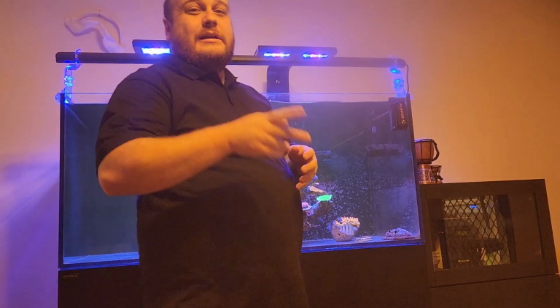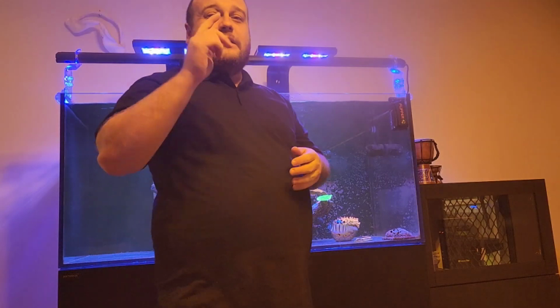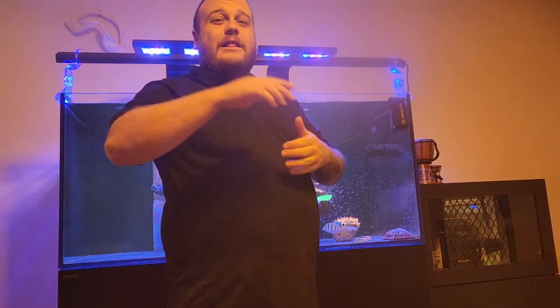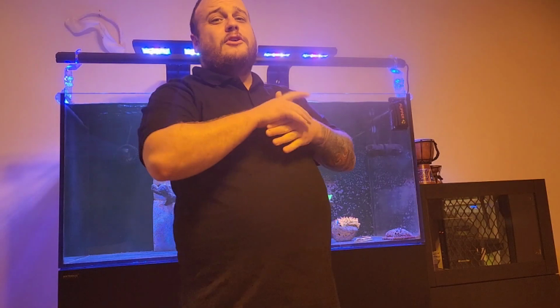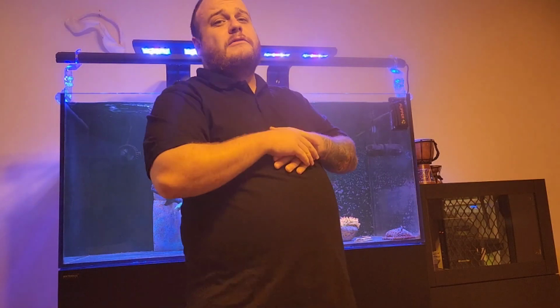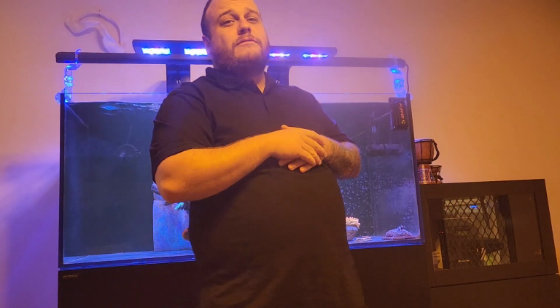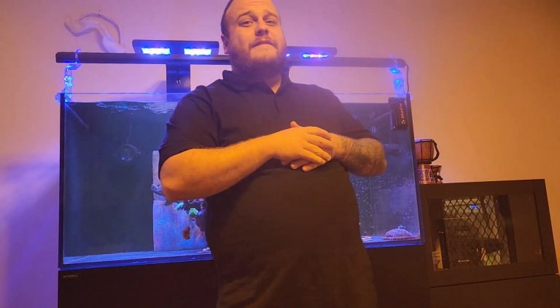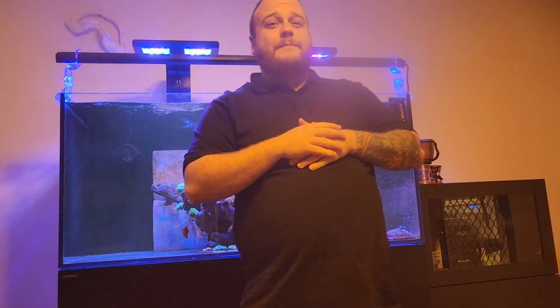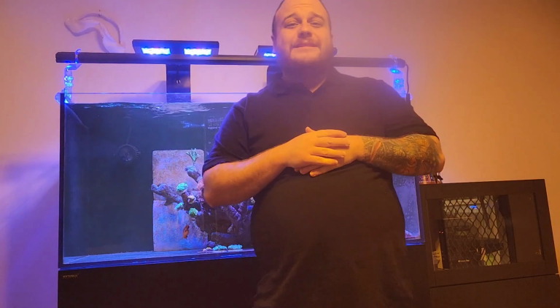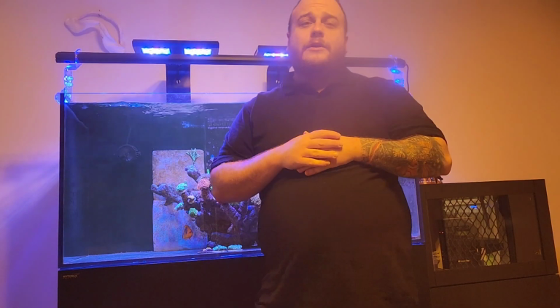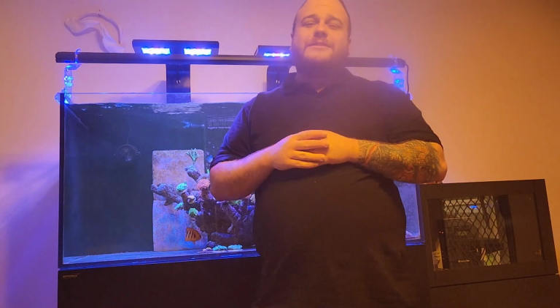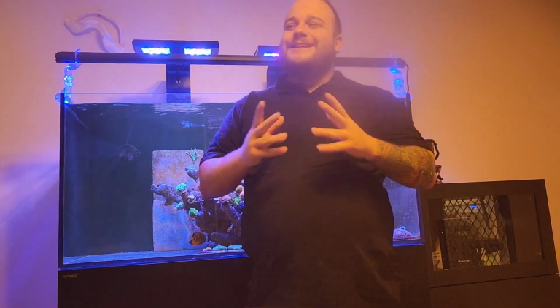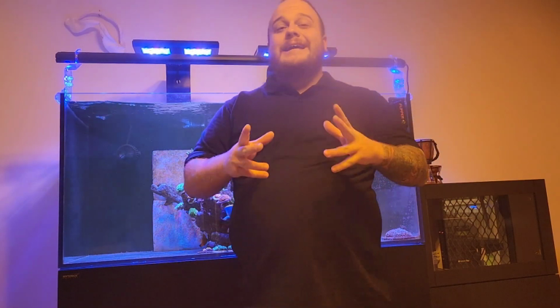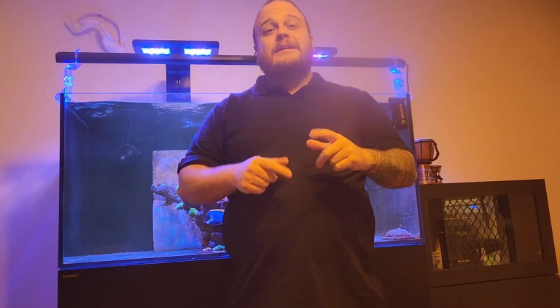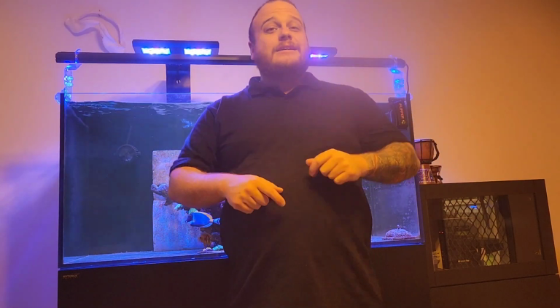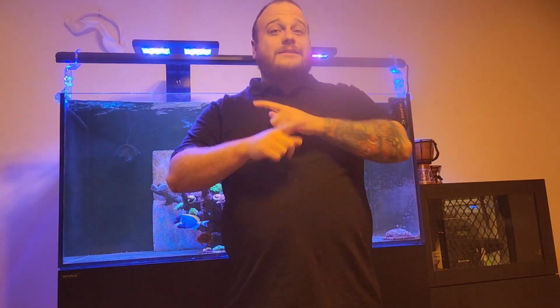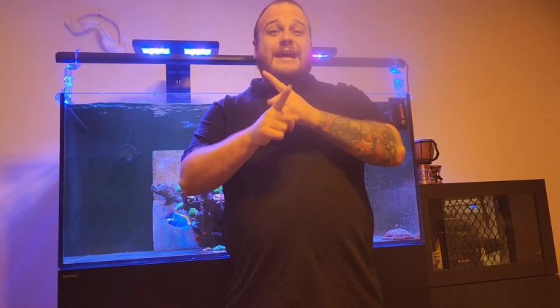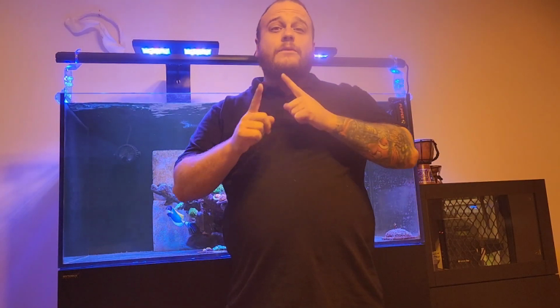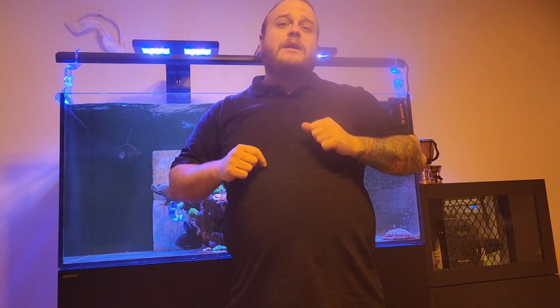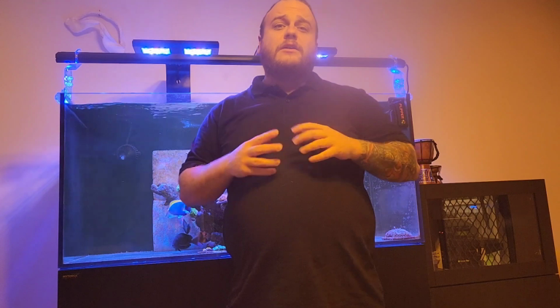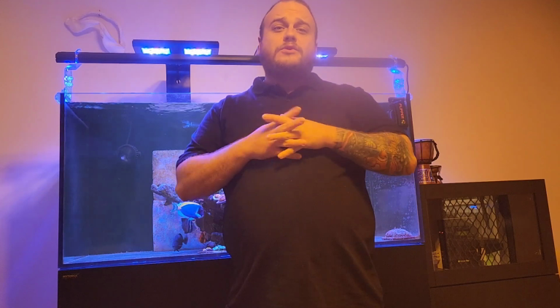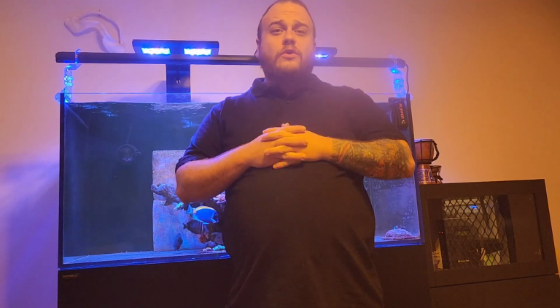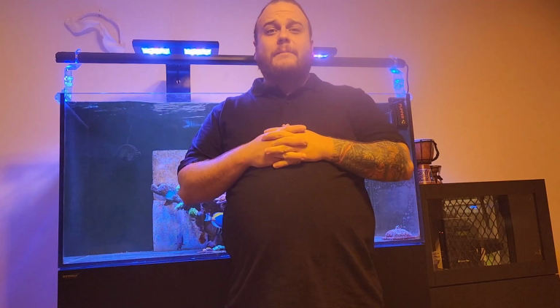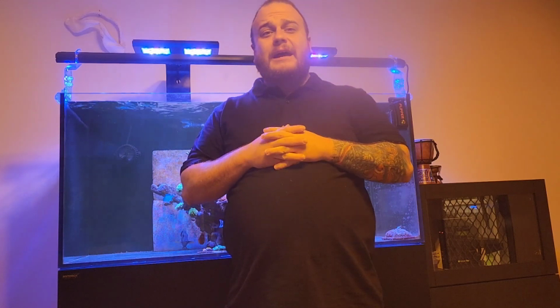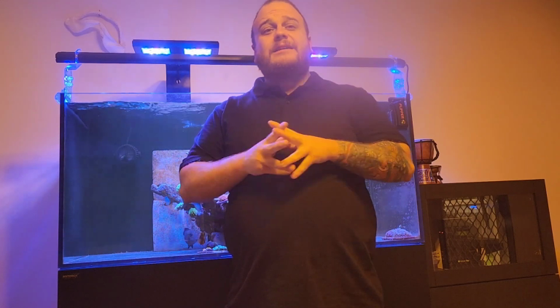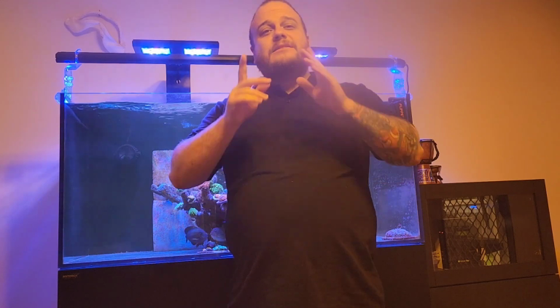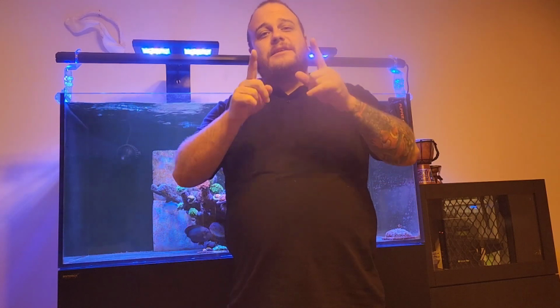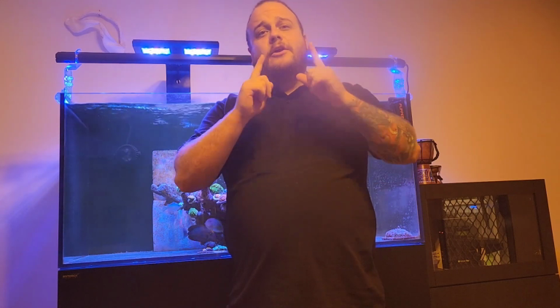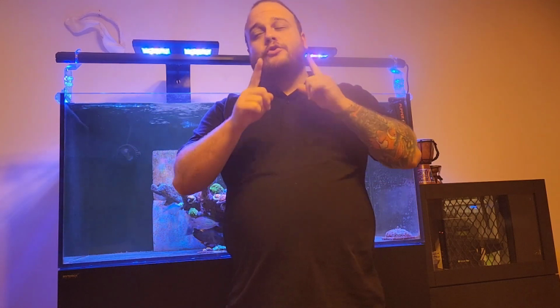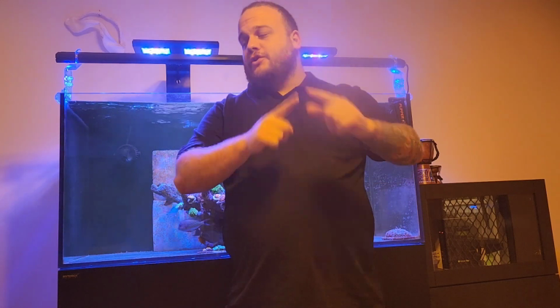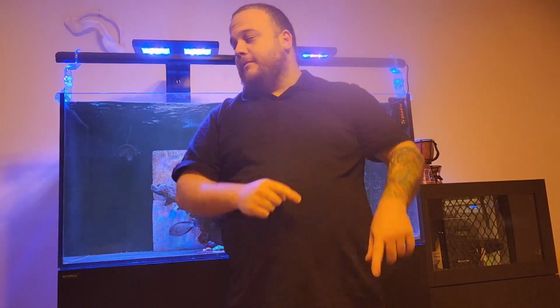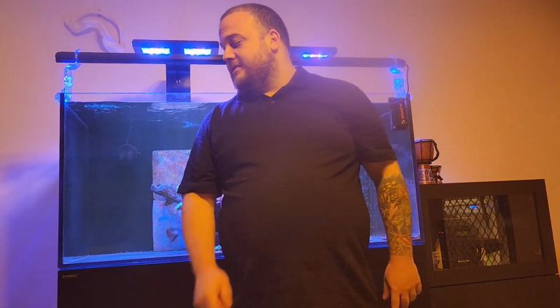Hello Novice Reef Keepers! Today we are going to talk about CO2 scrubbers.